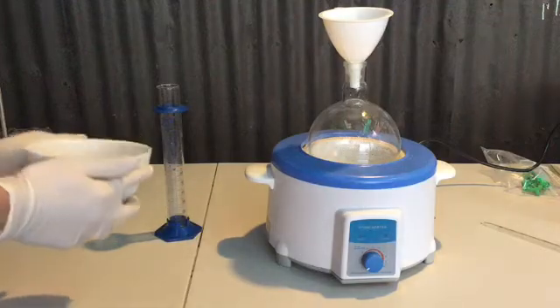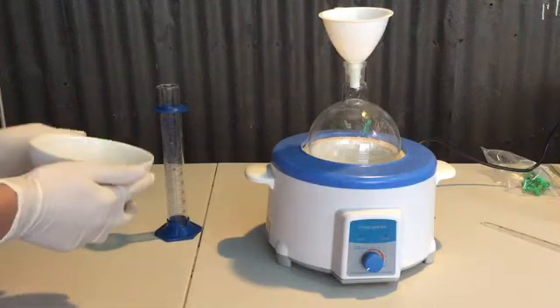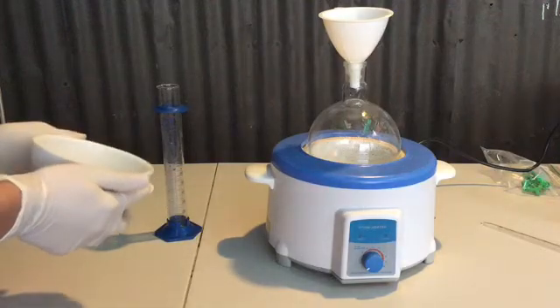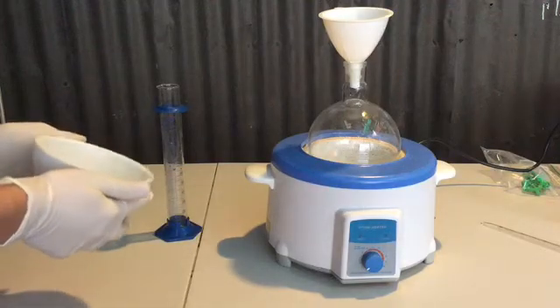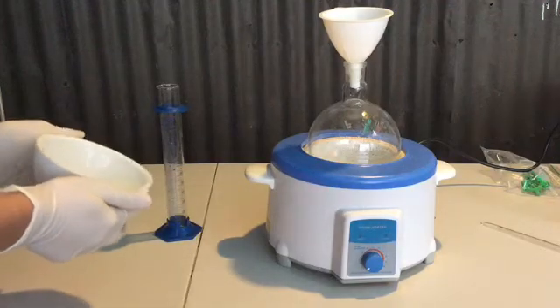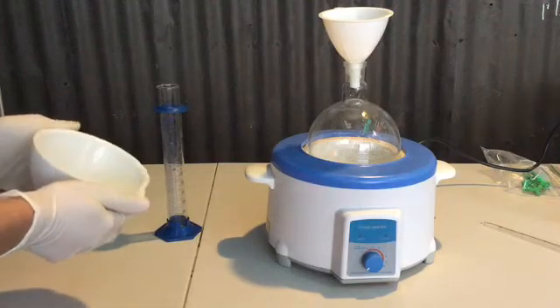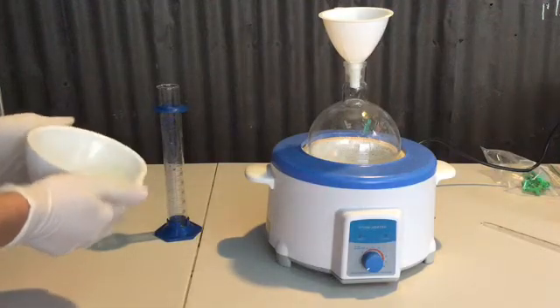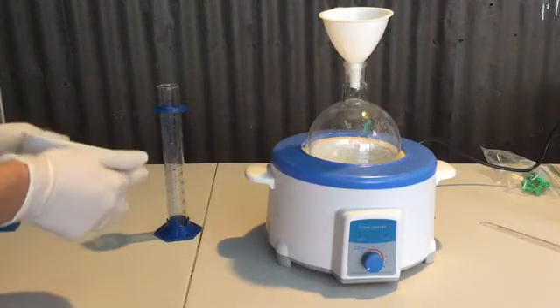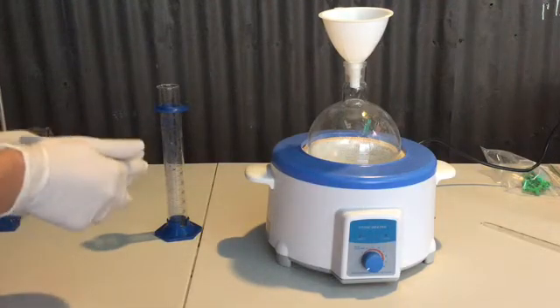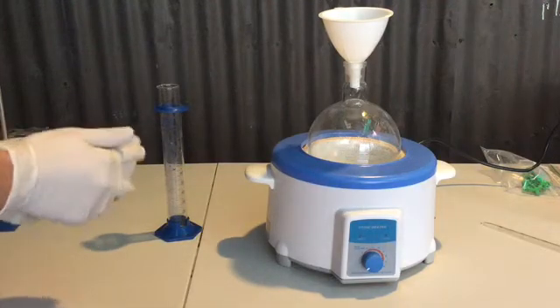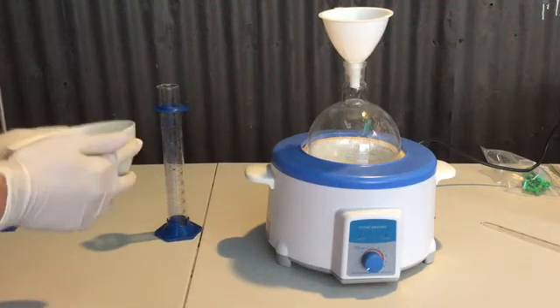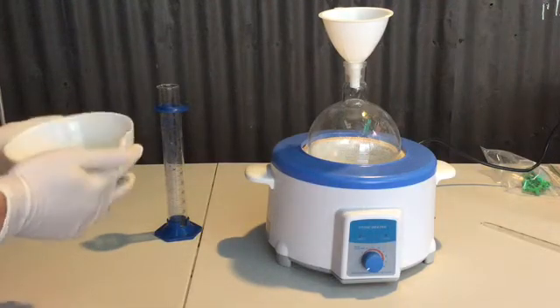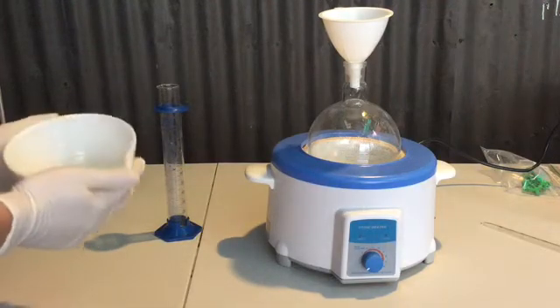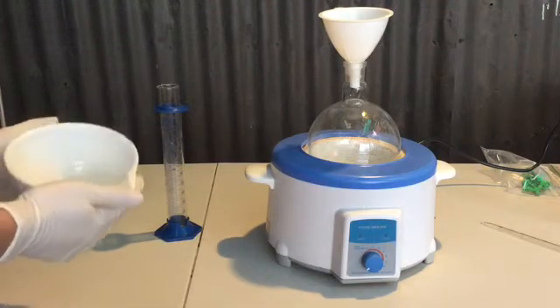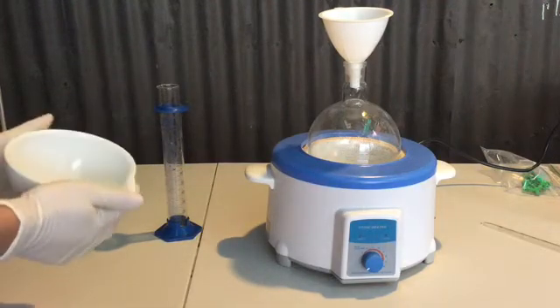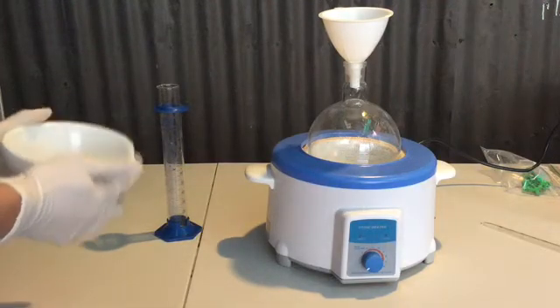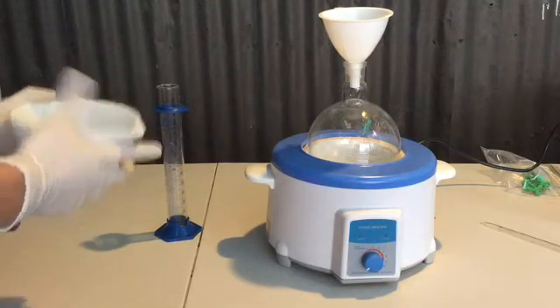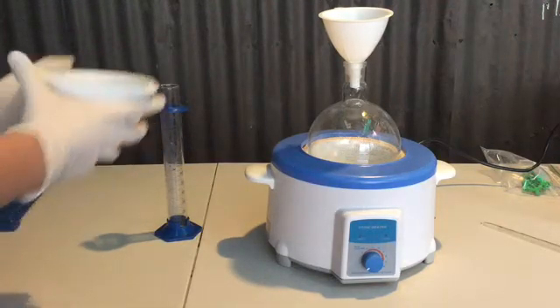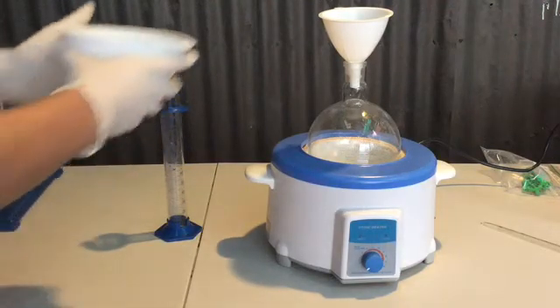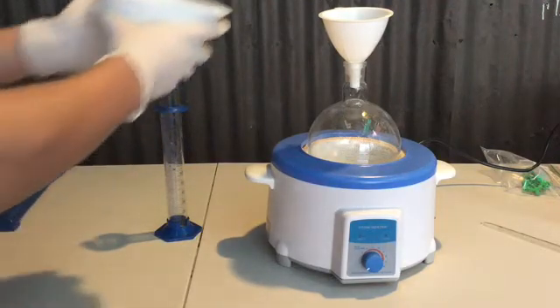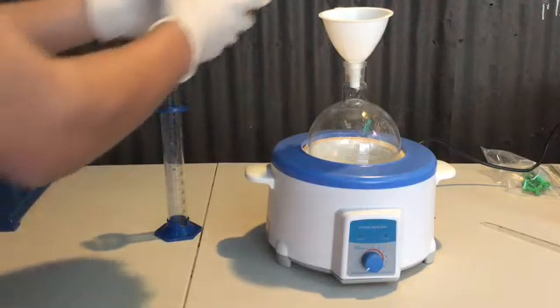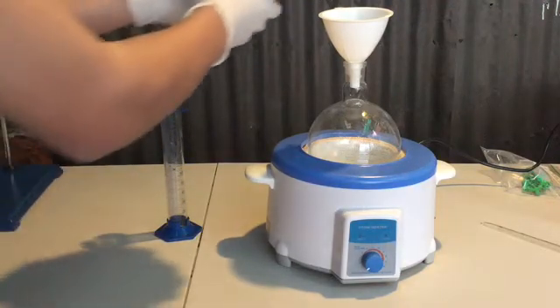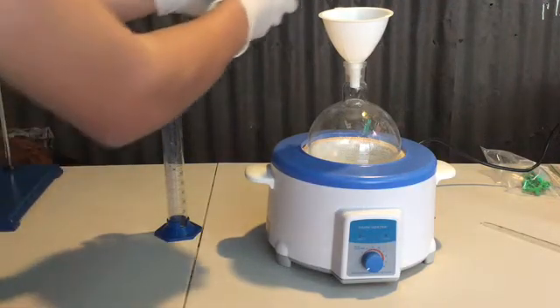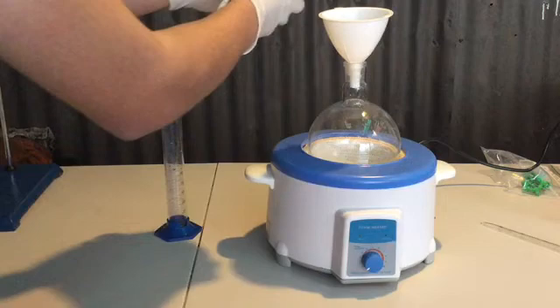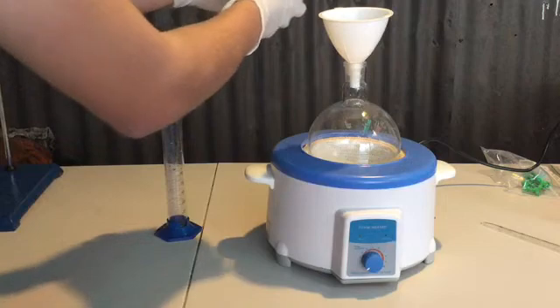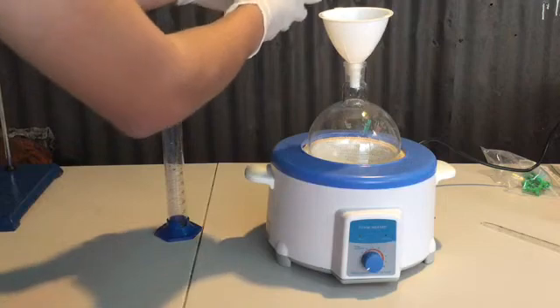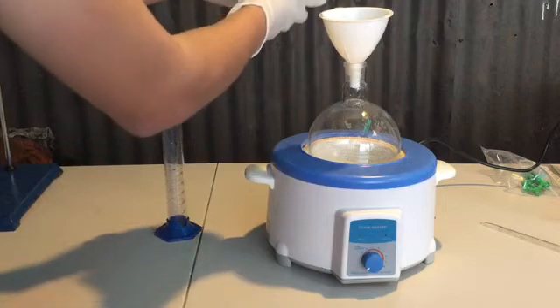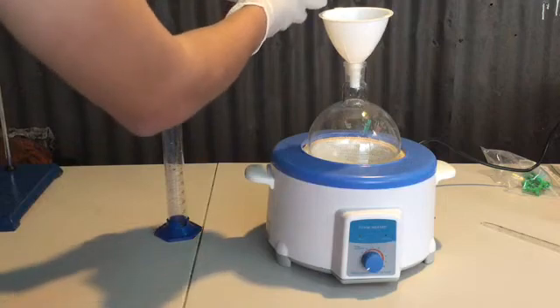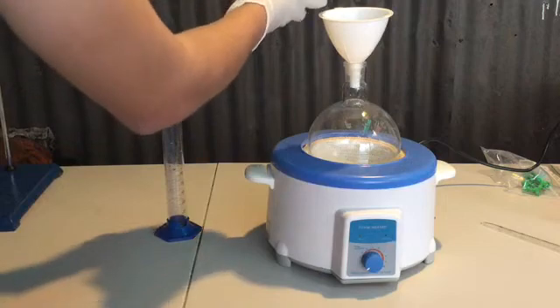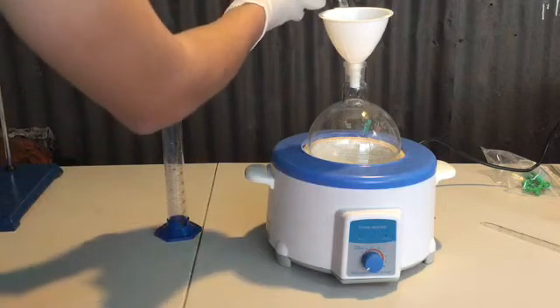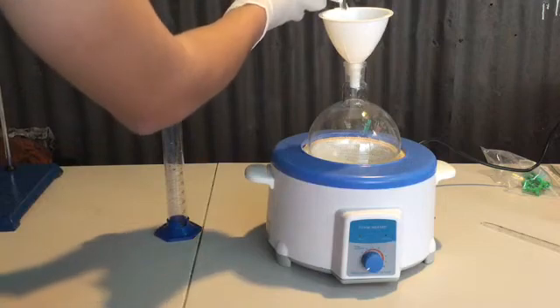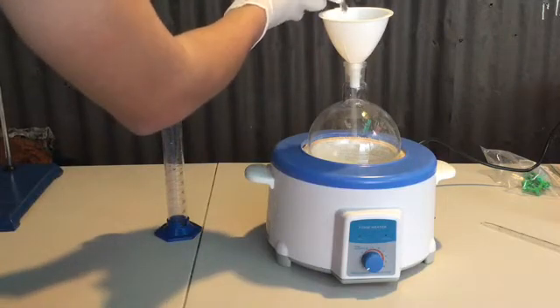However, you can see that my arms are exposed, which is not very wise, and they should be covered as well.